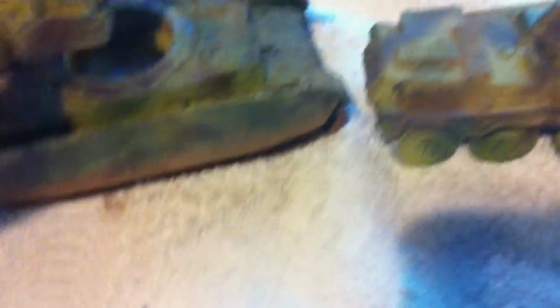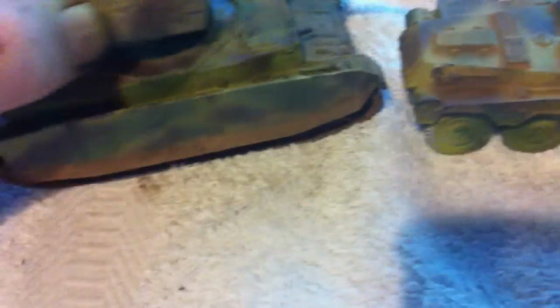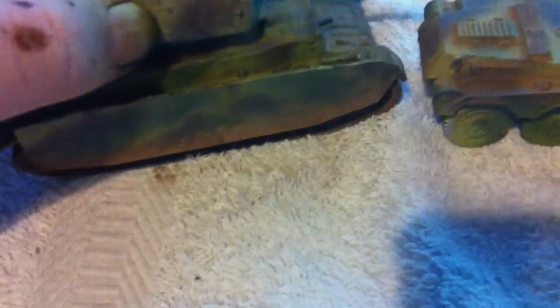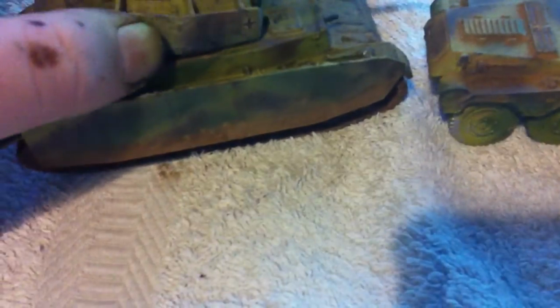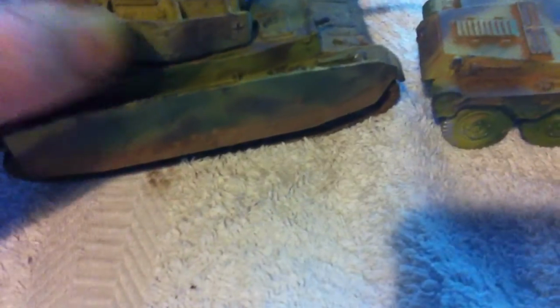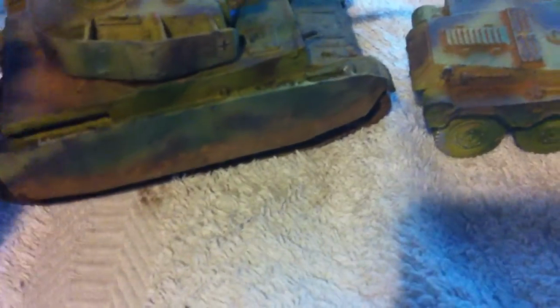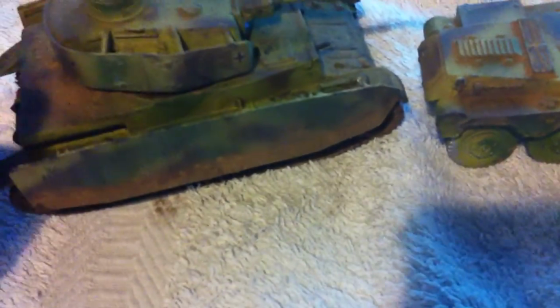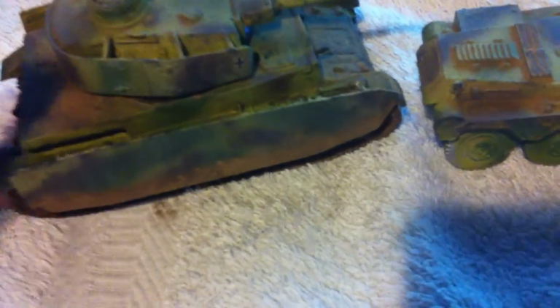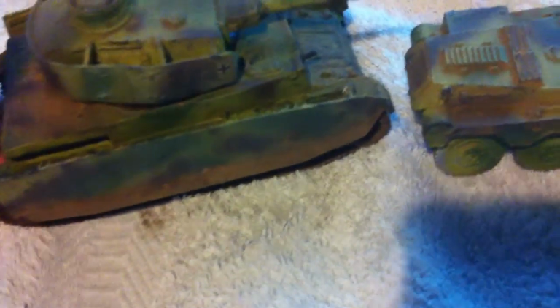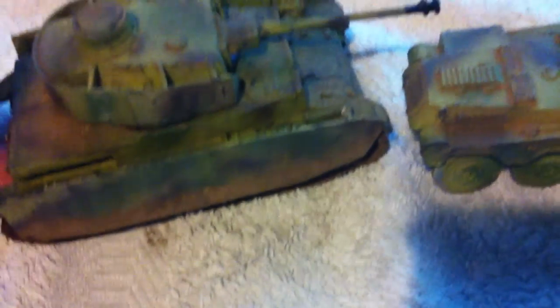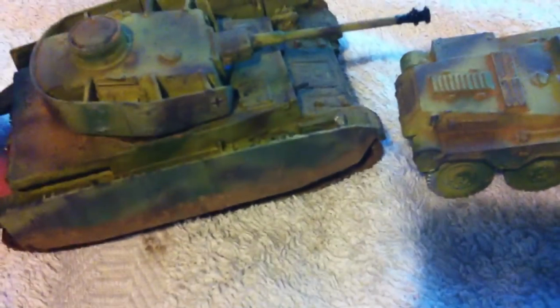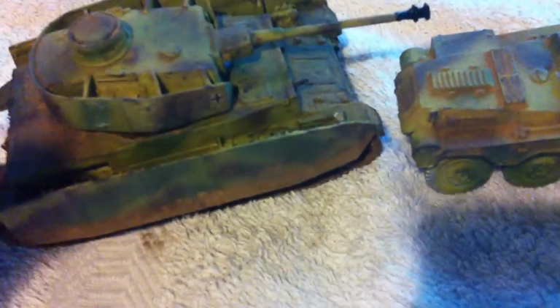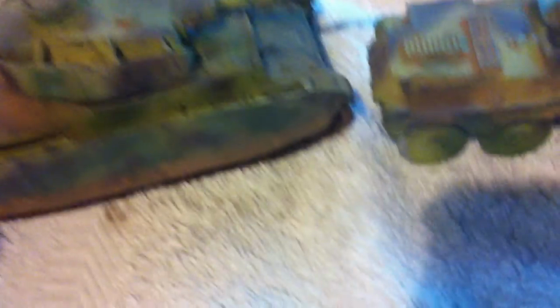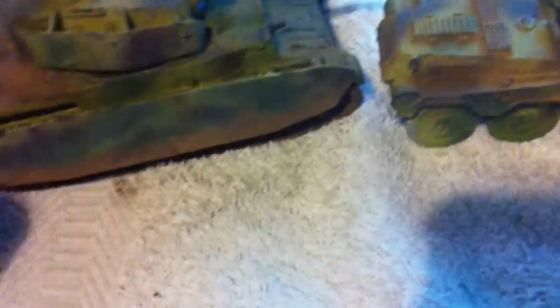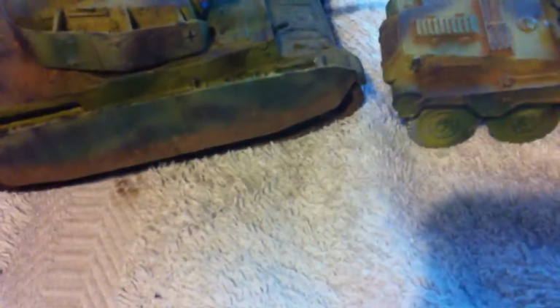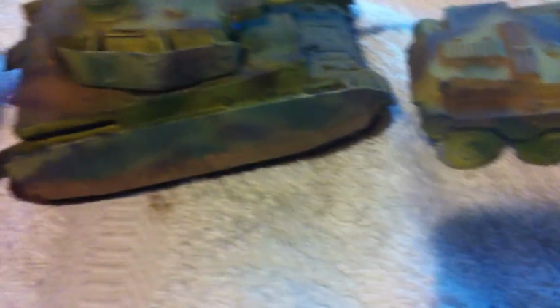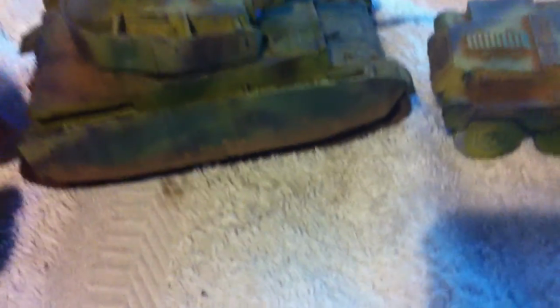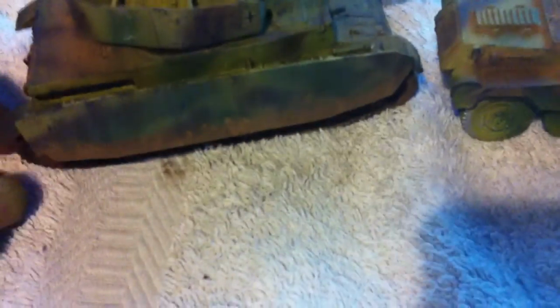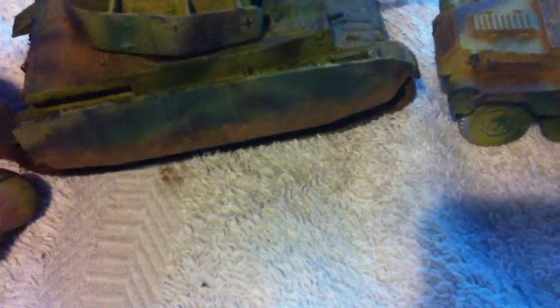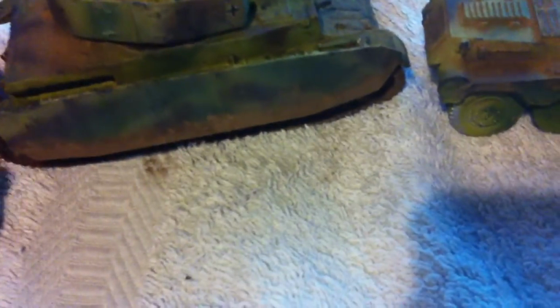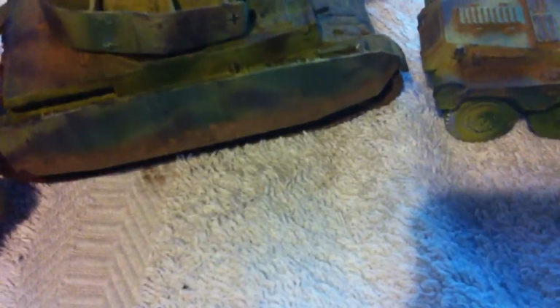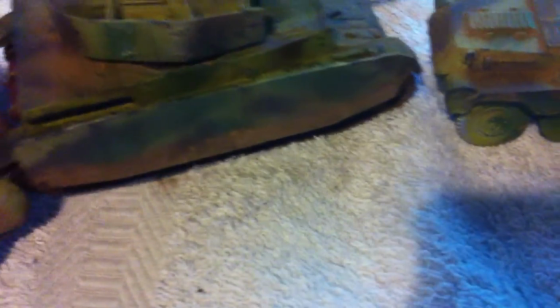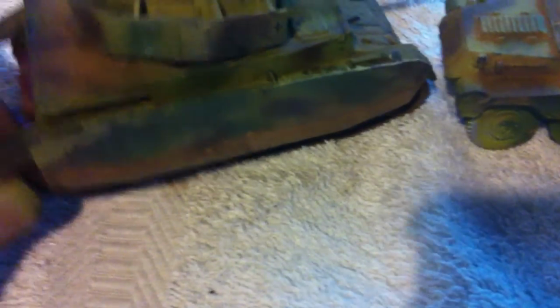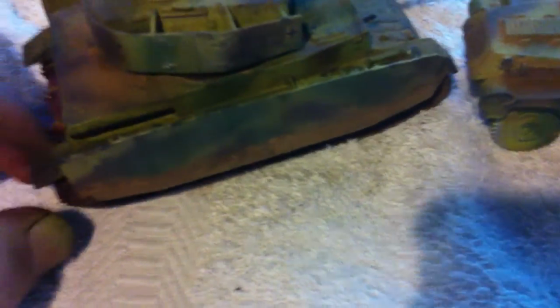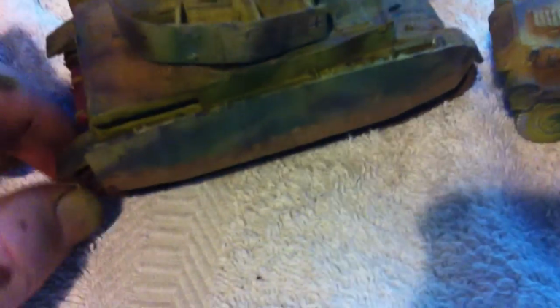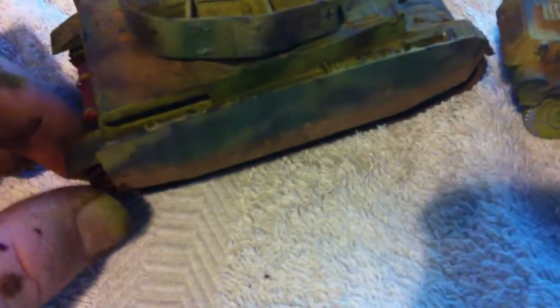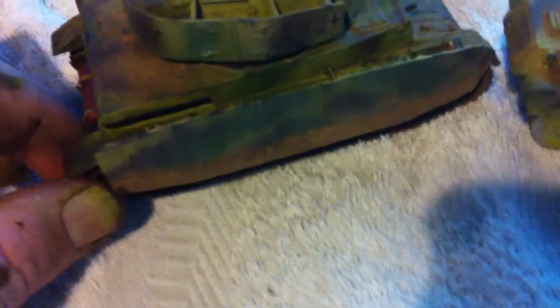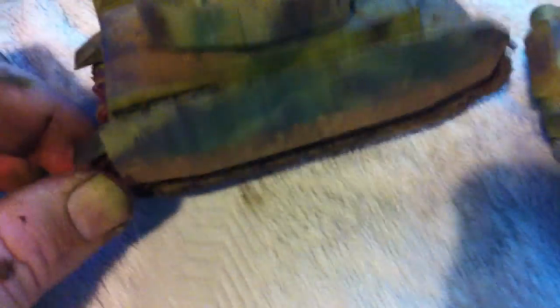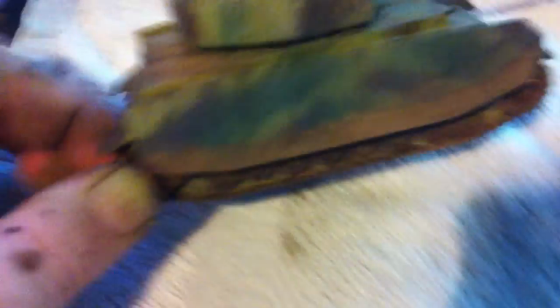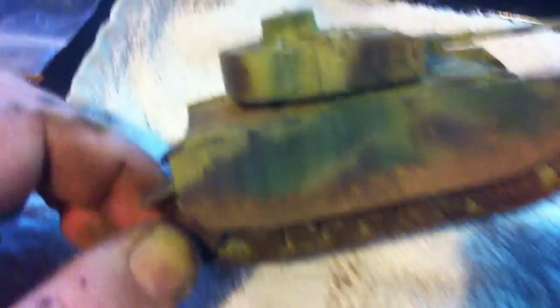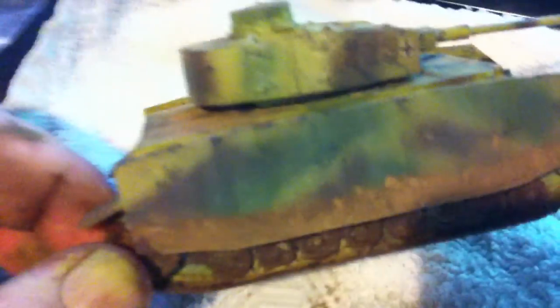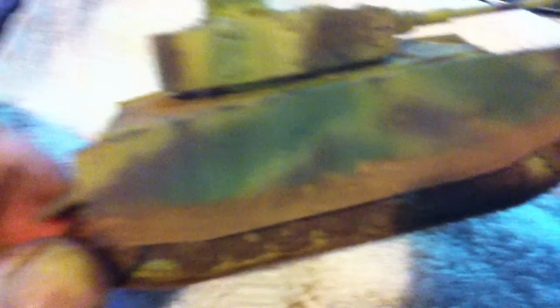I'm pretty proud of these, considering my airbrush is basically buggered.